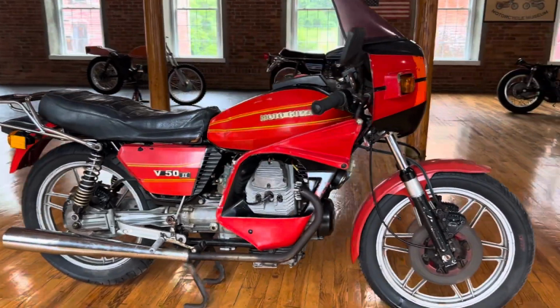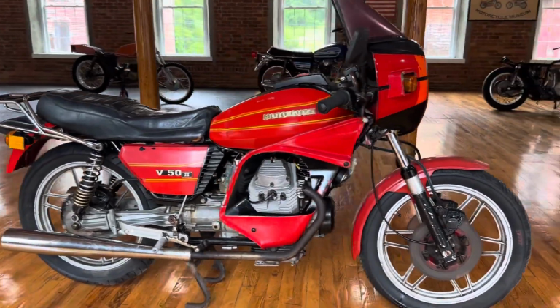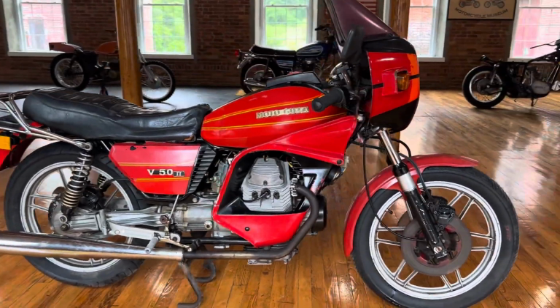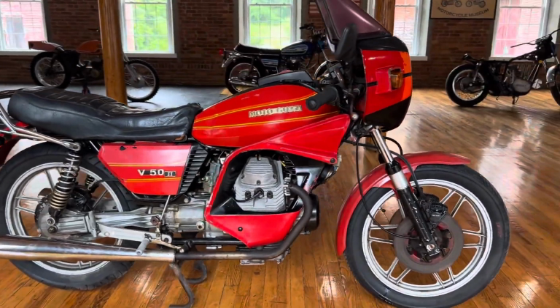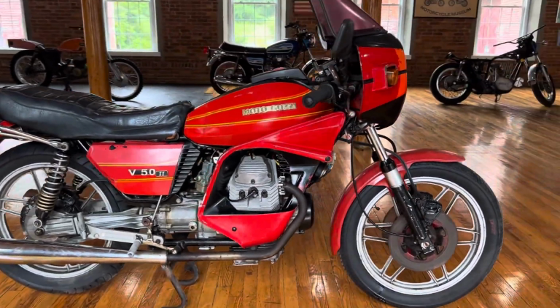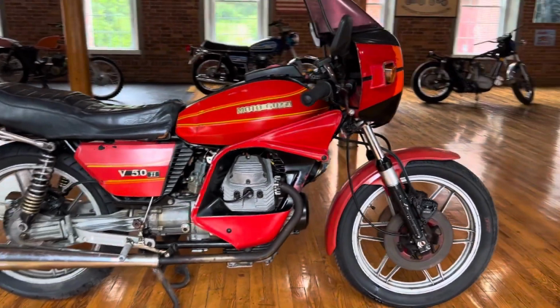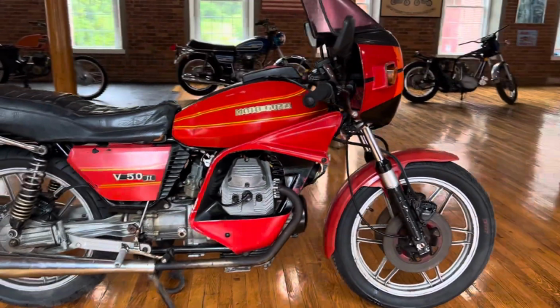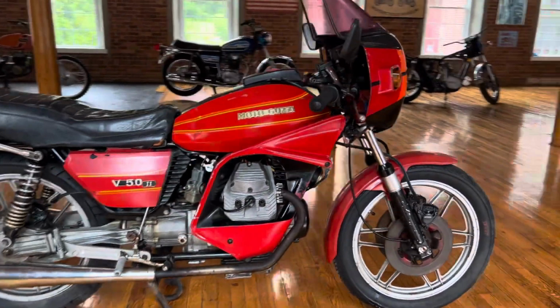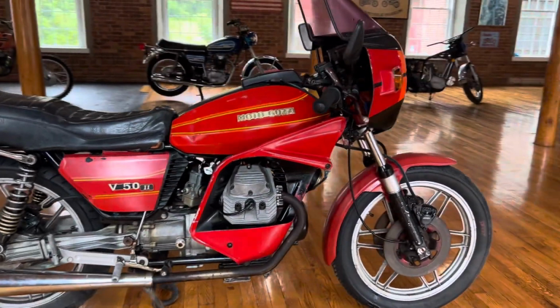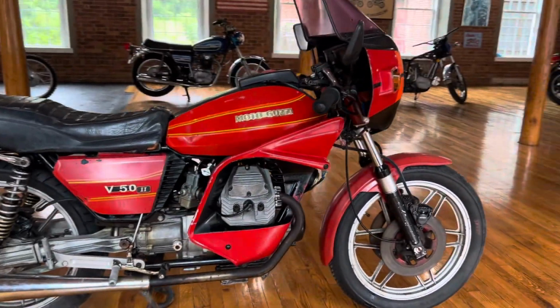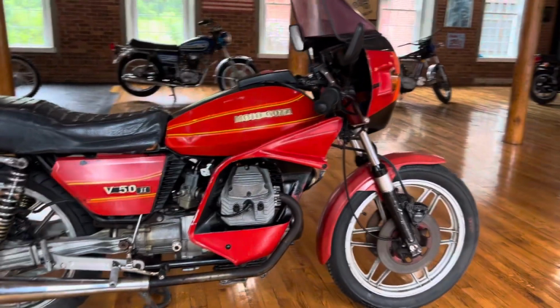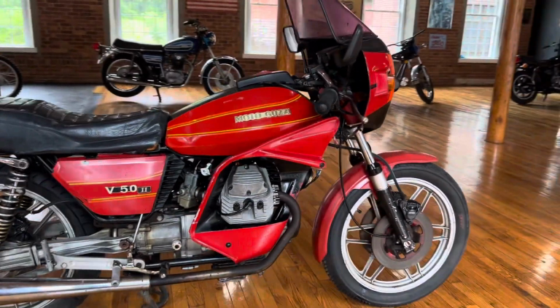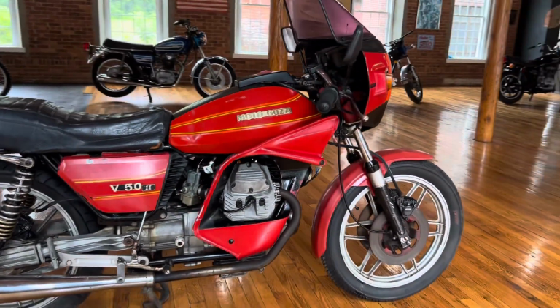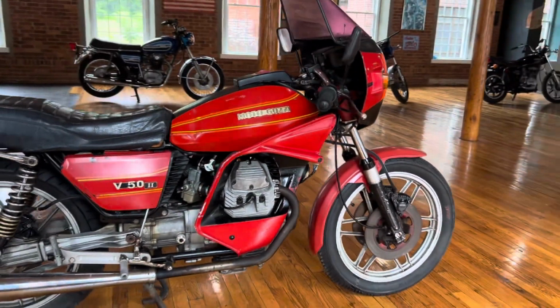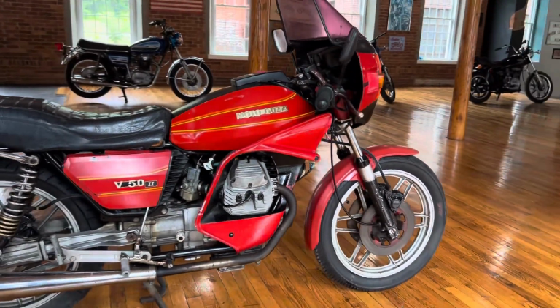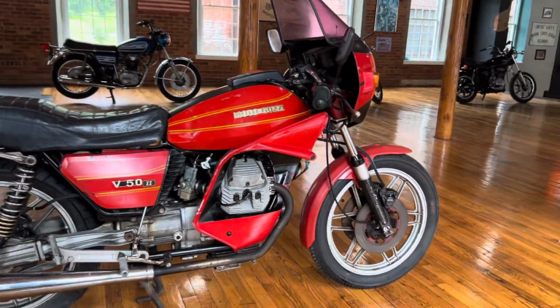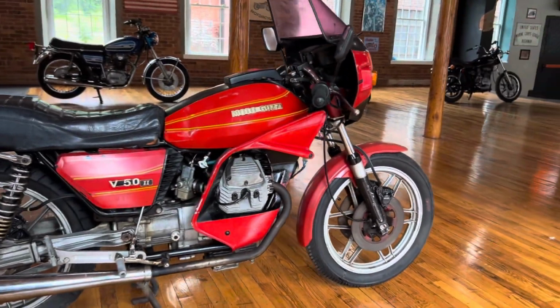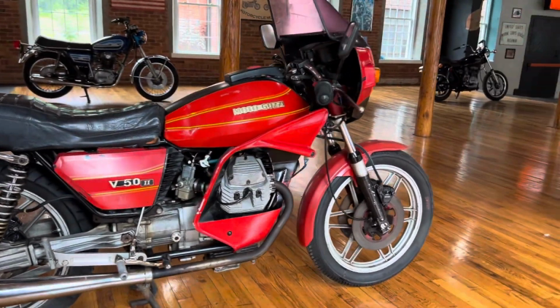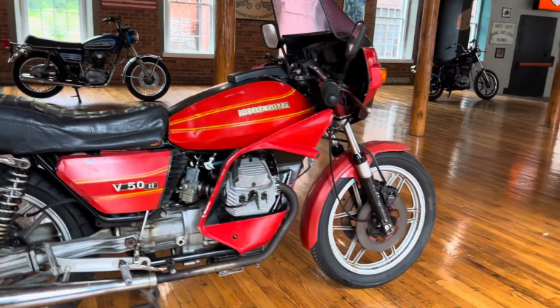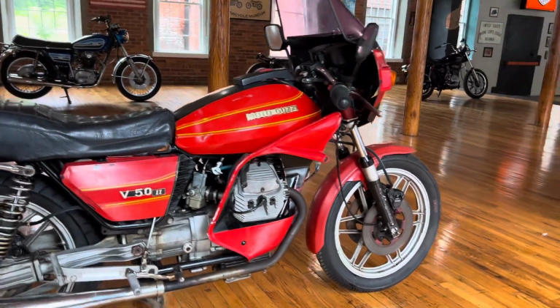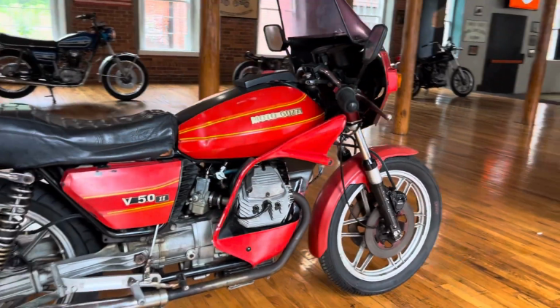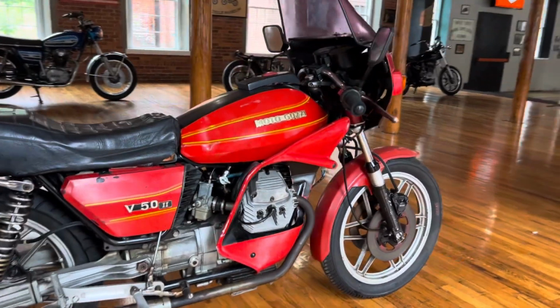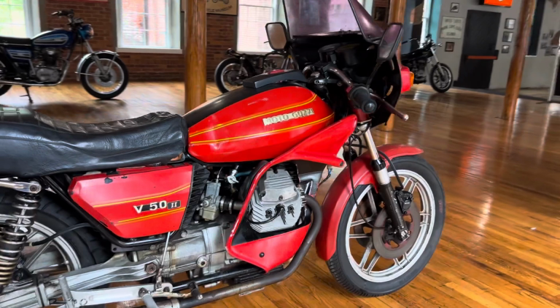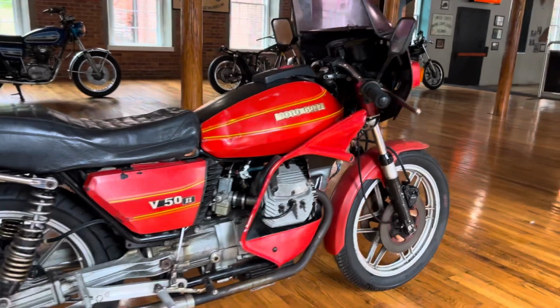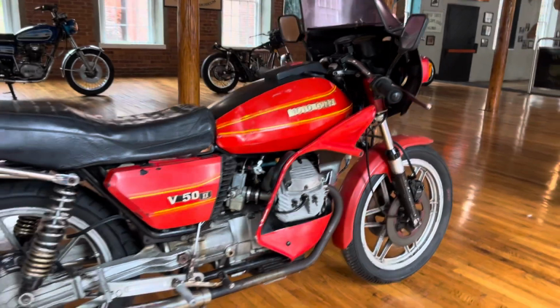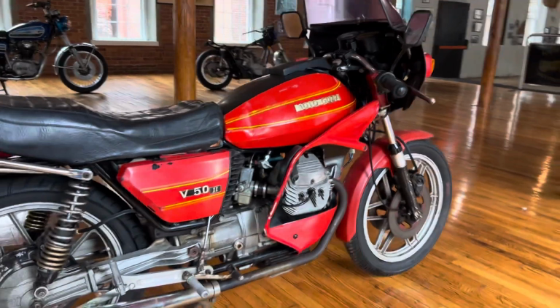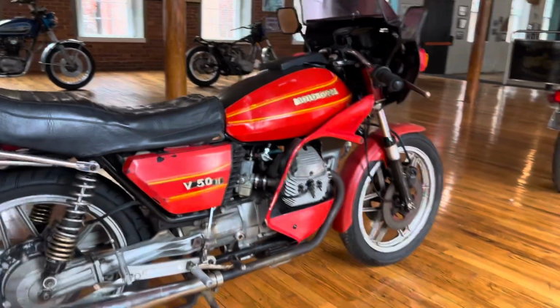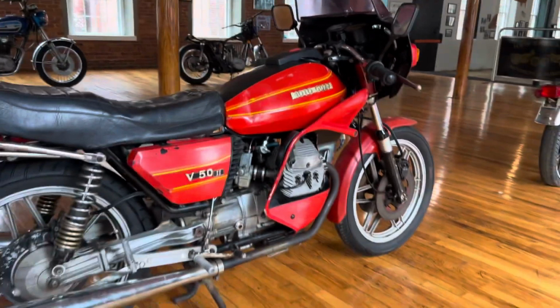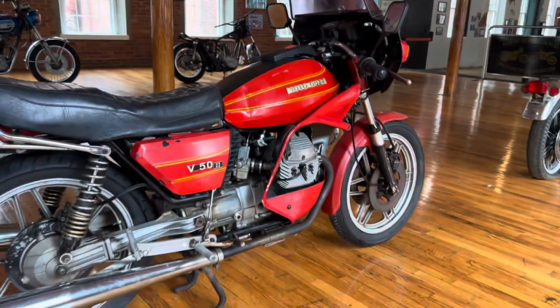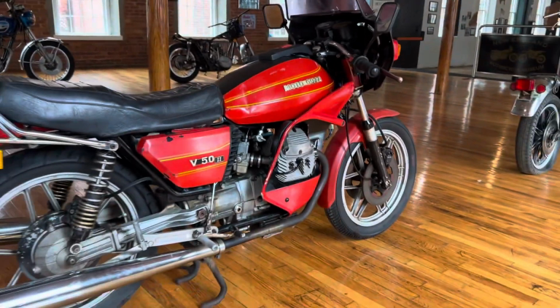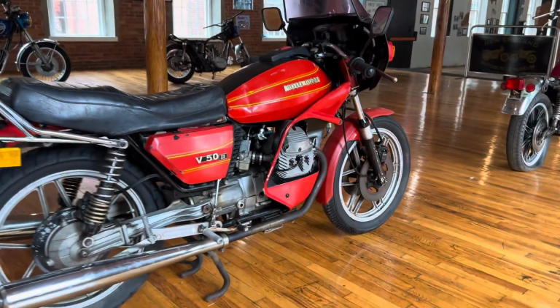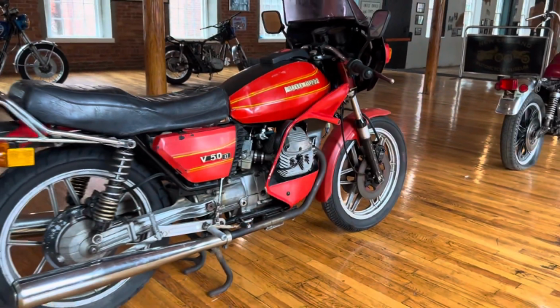490cc, 90-degree twin overhead valve, air cooled, wet sump.